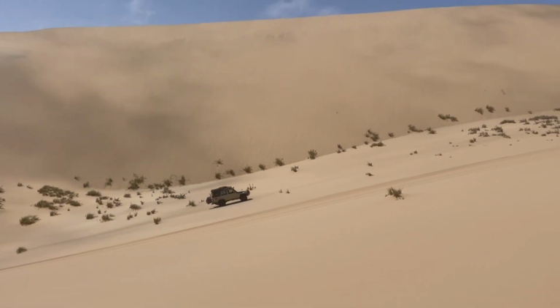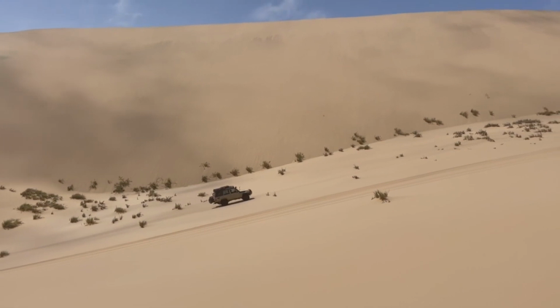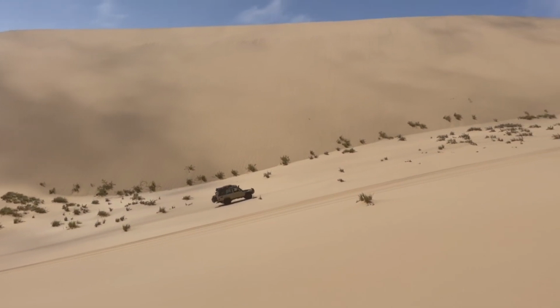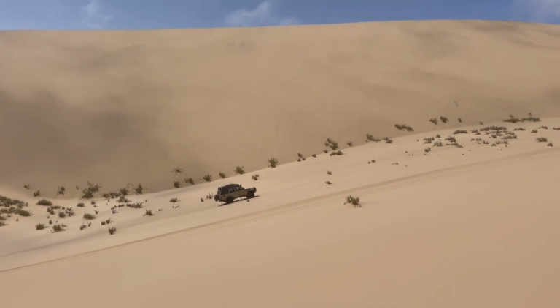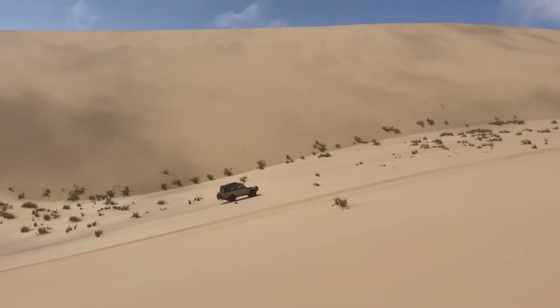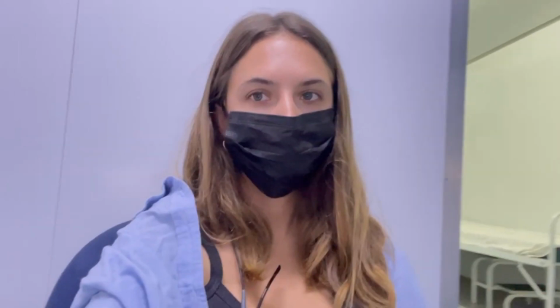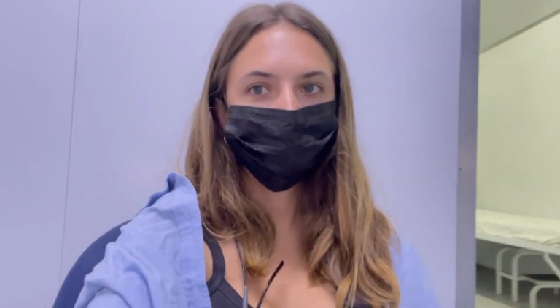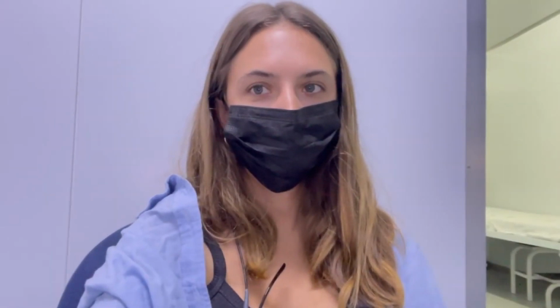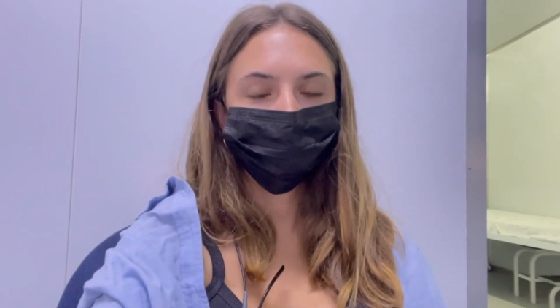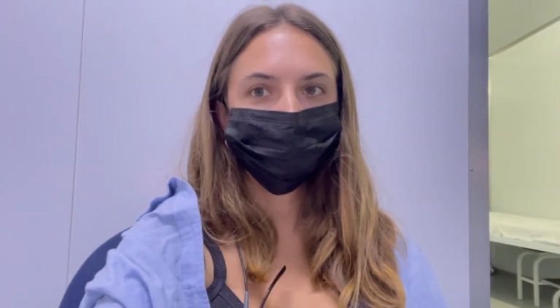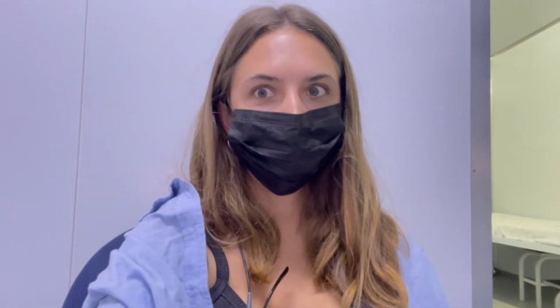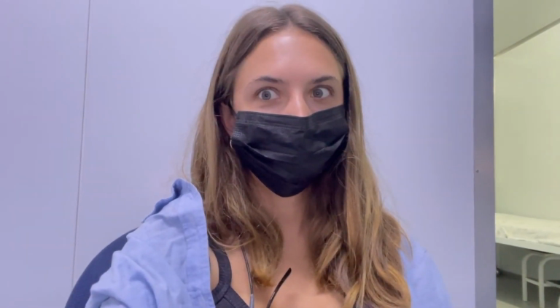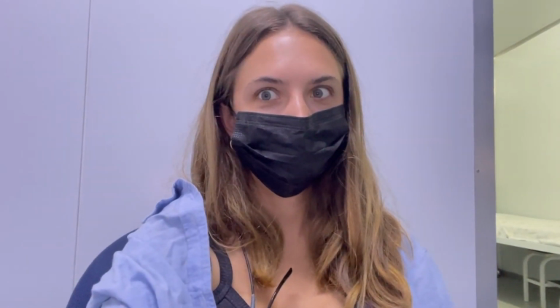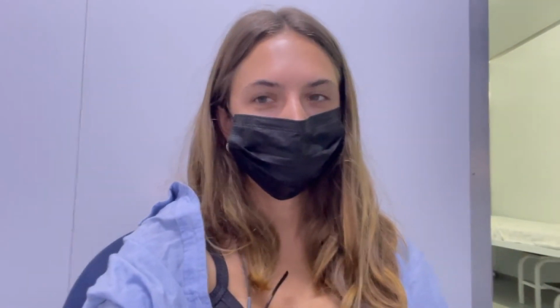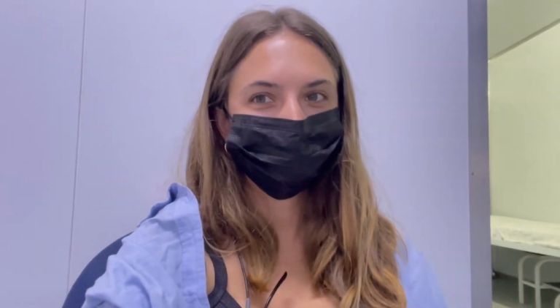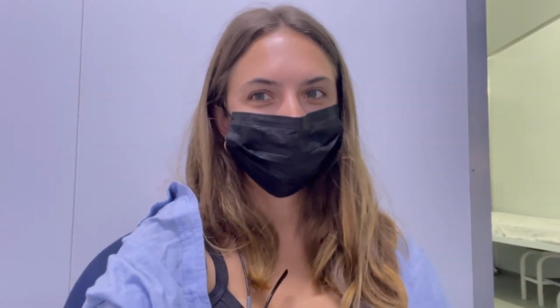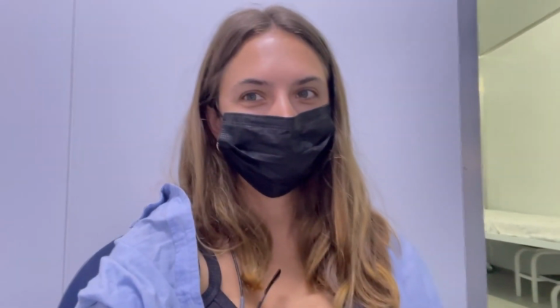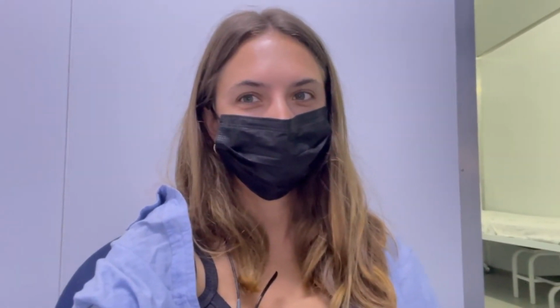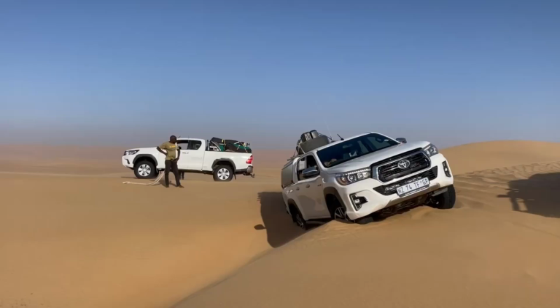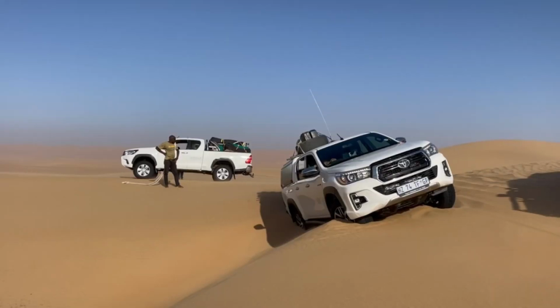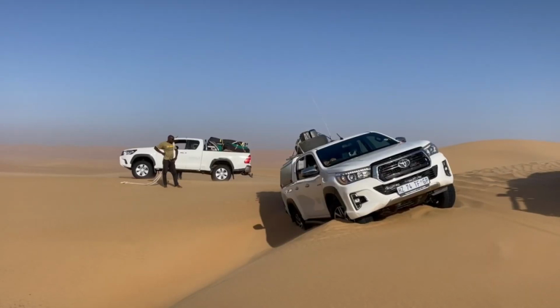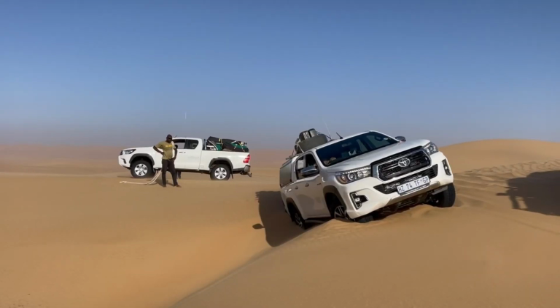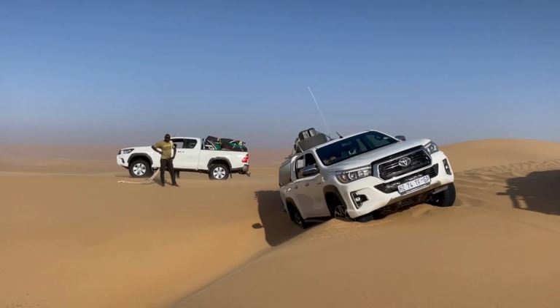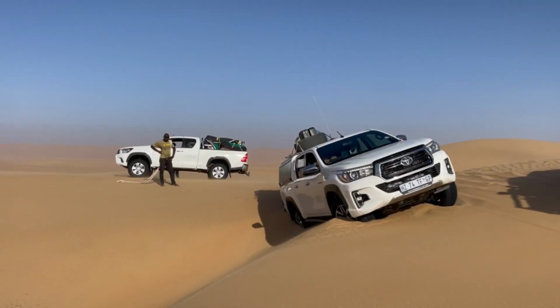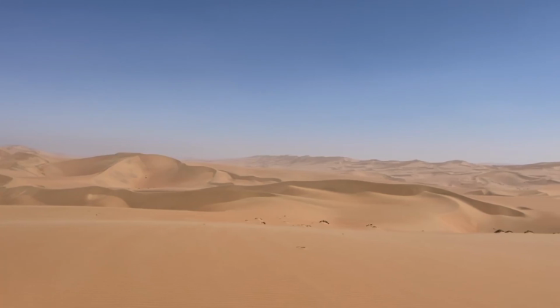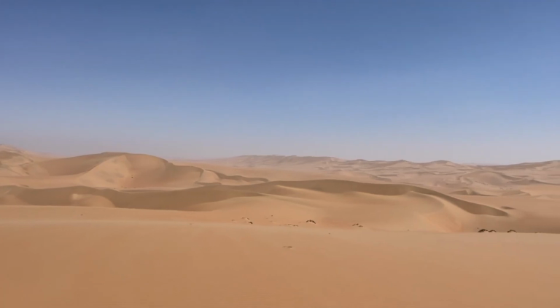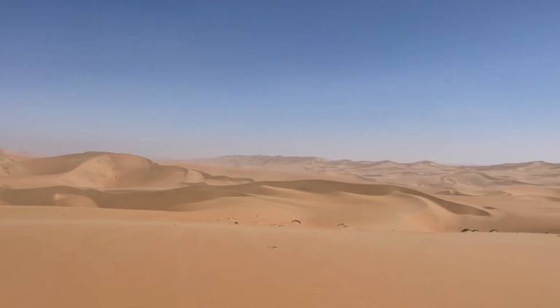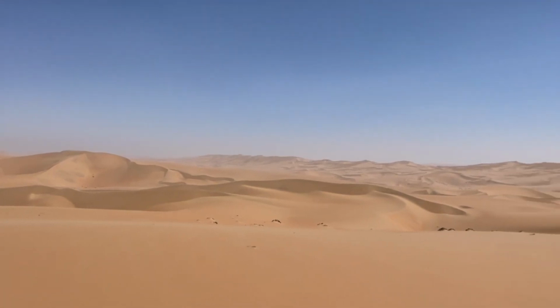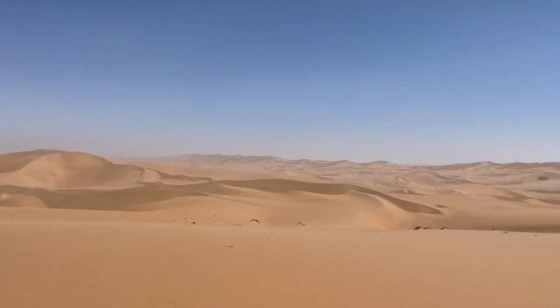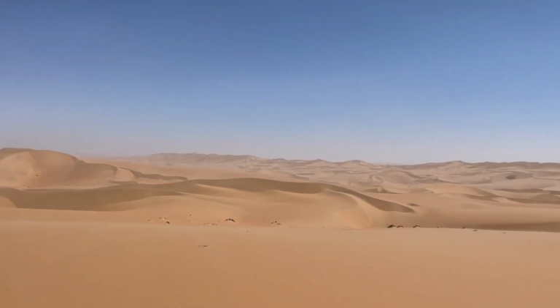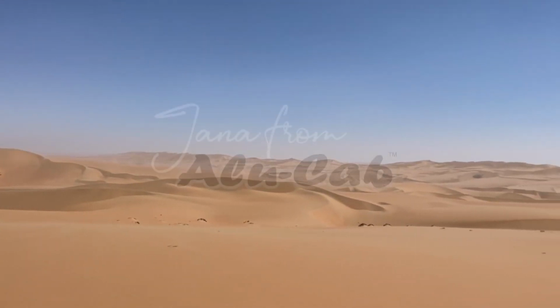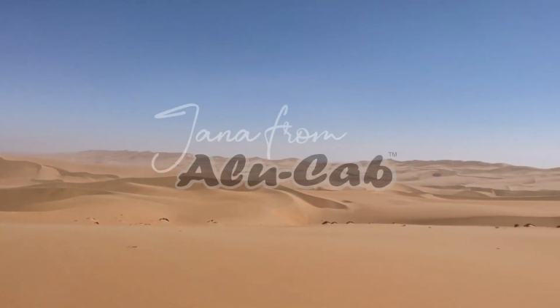So stay tuned for some ups and downs as well as some pretty epic scenery through the Namibian dunes and more.